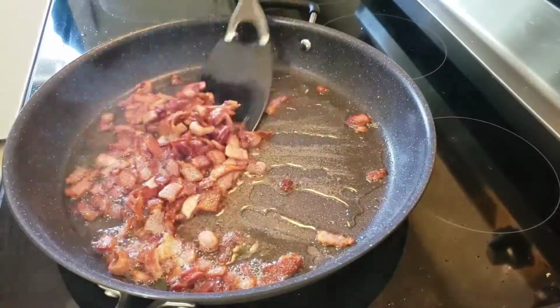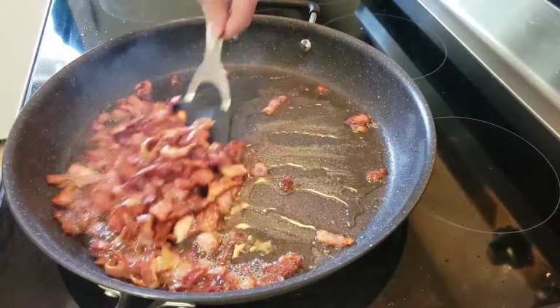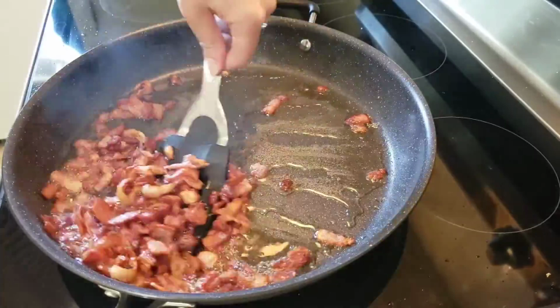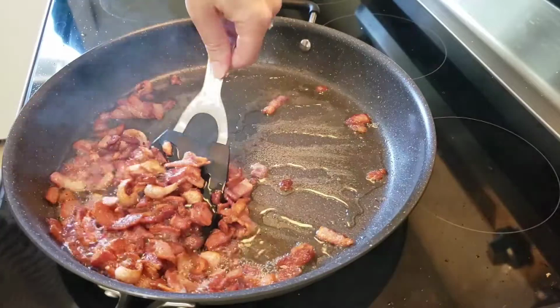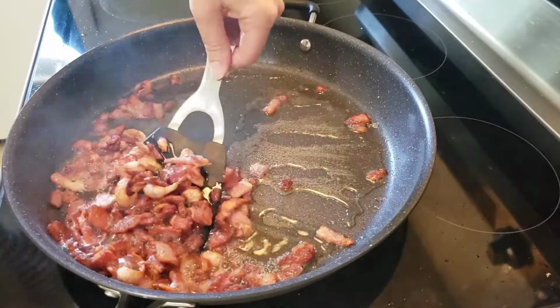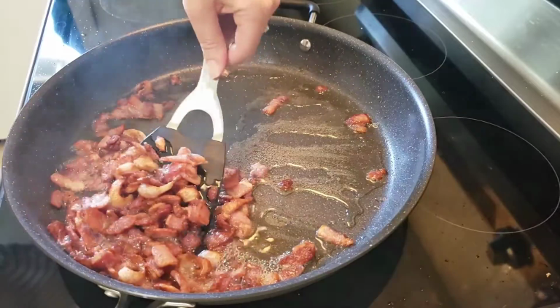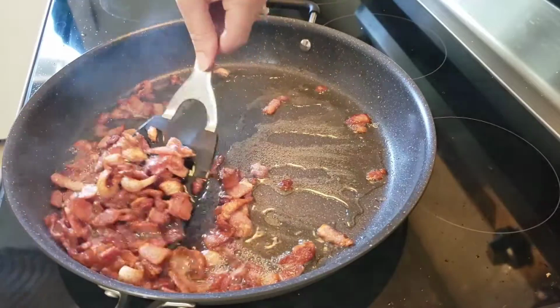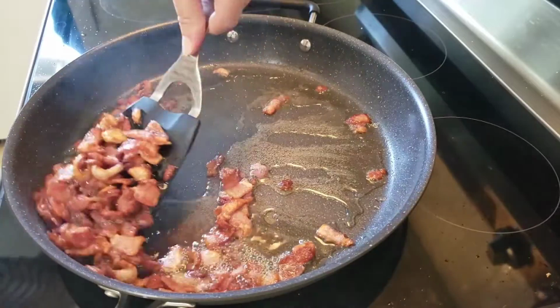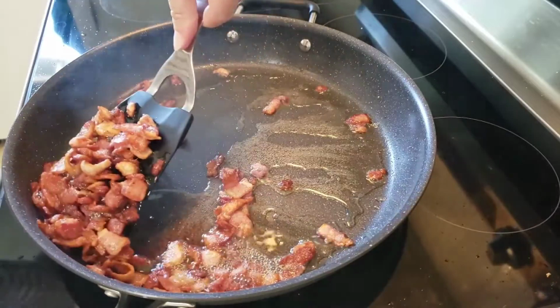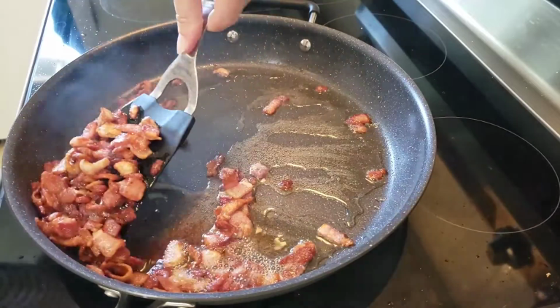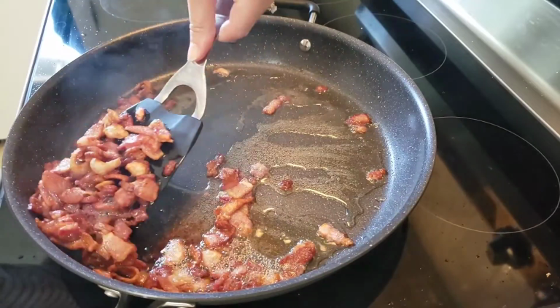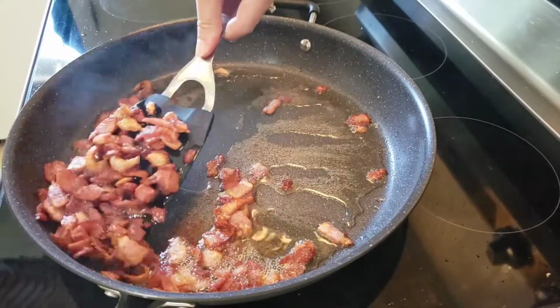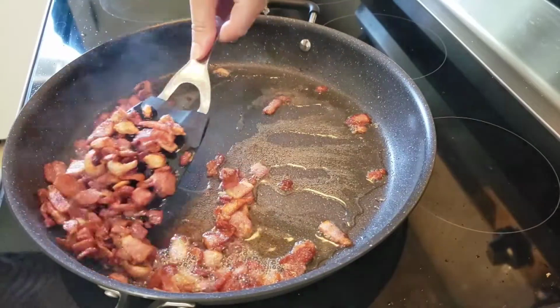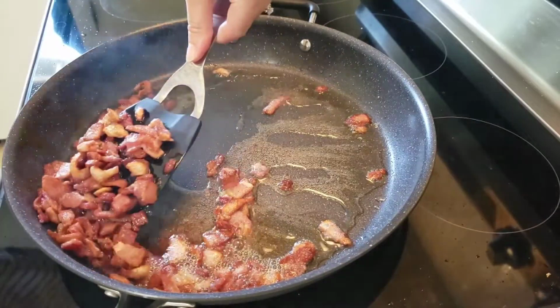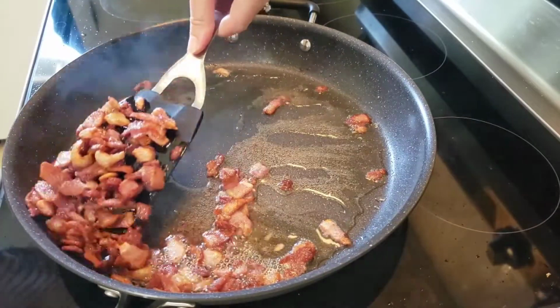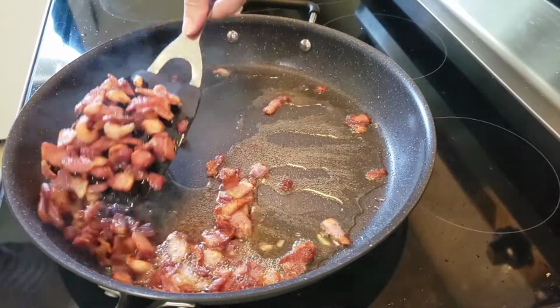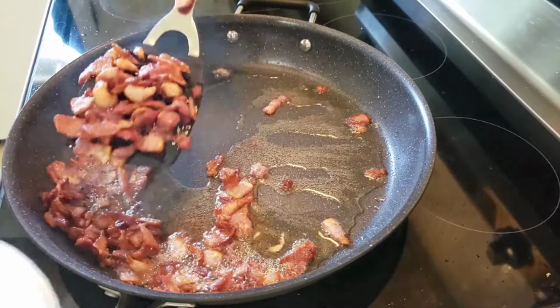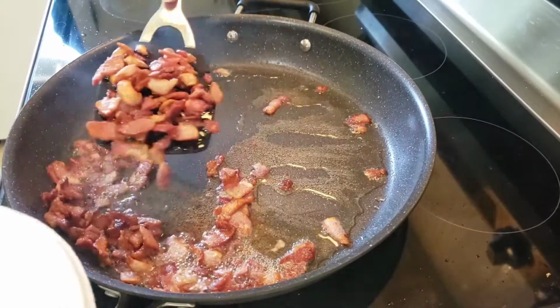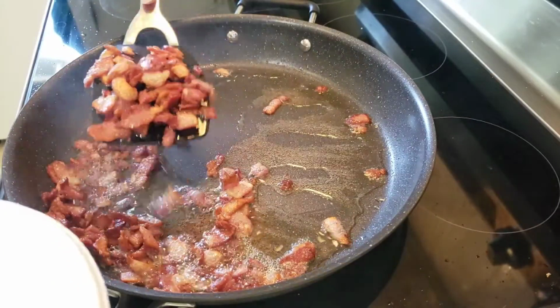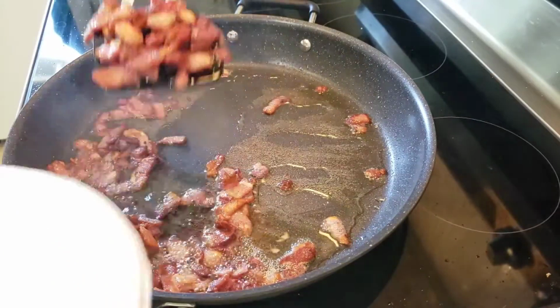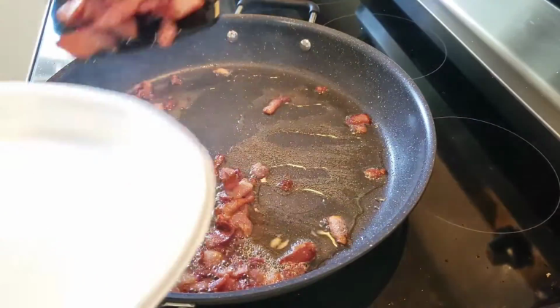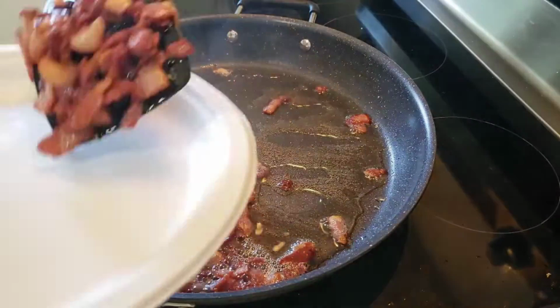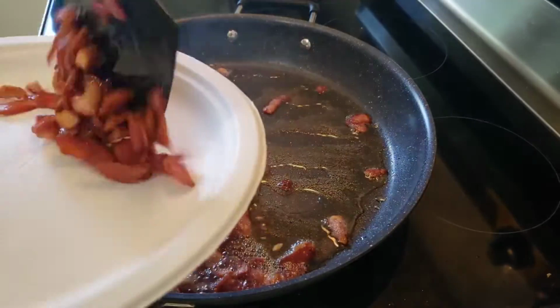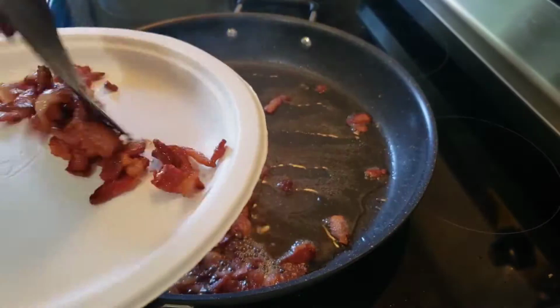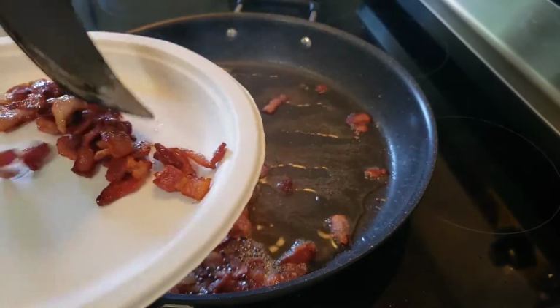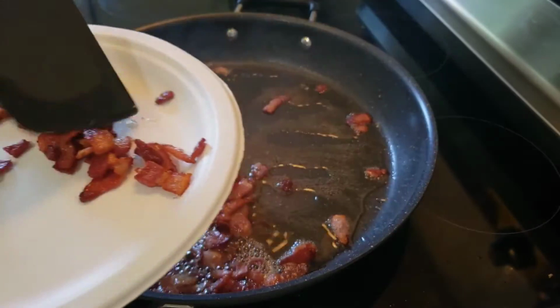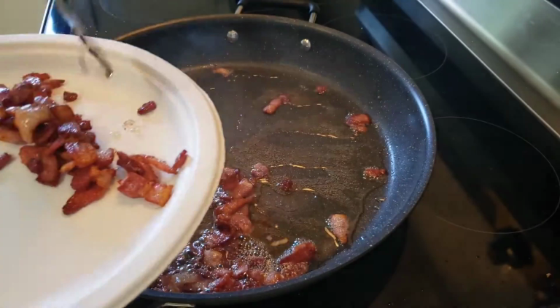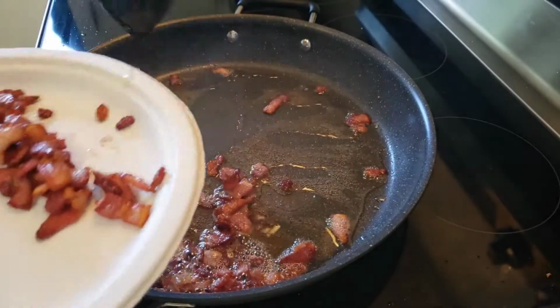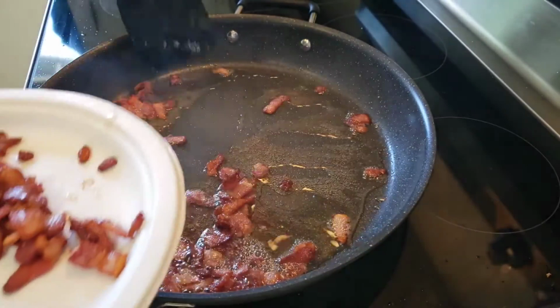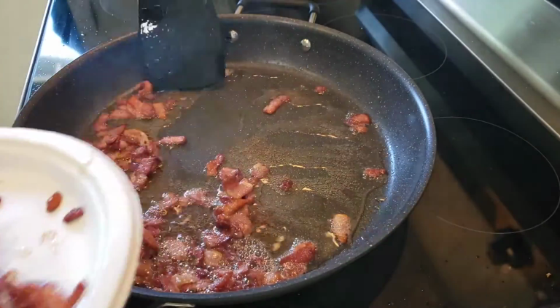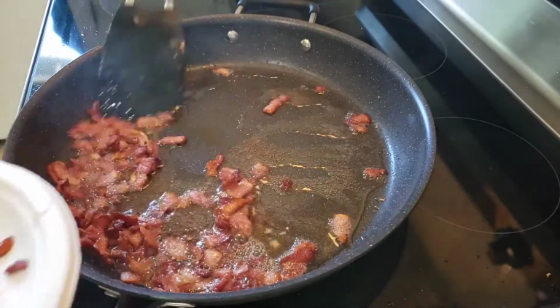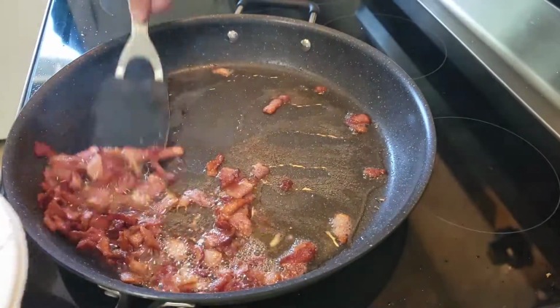Then we'll scoop out our bacon. I like to let it drain on a paper plate and we'll just set it aside.